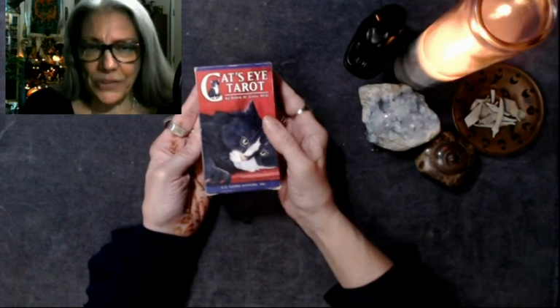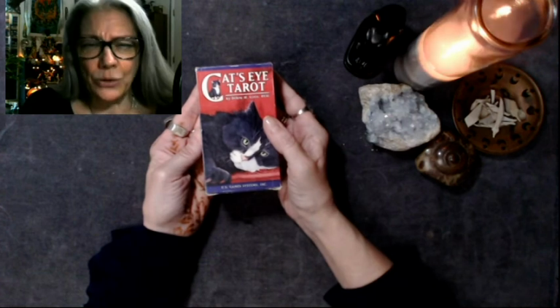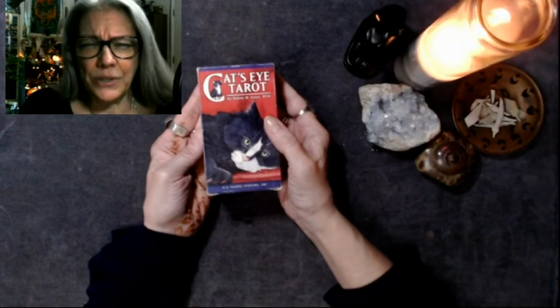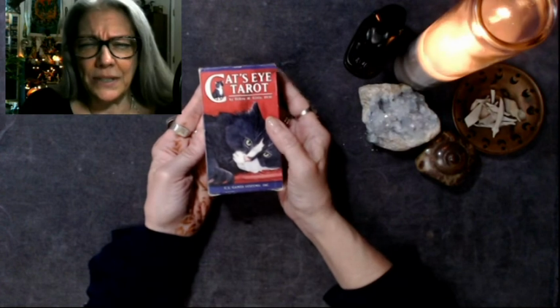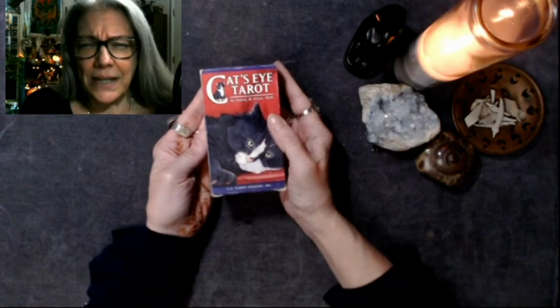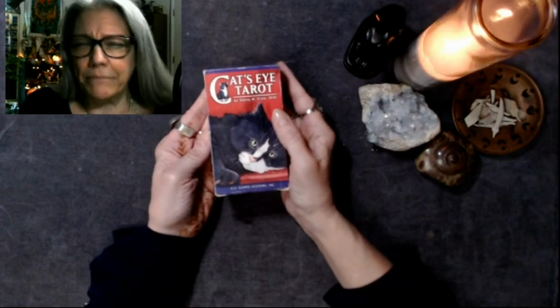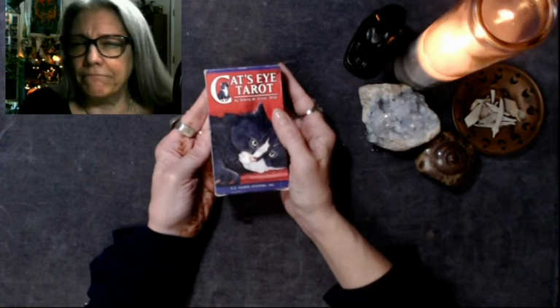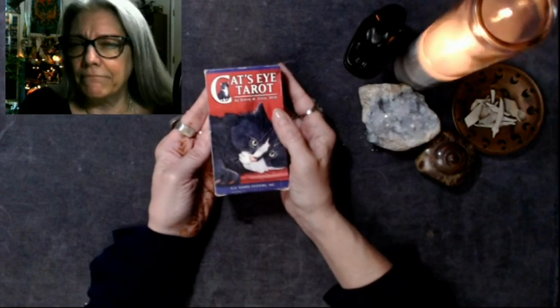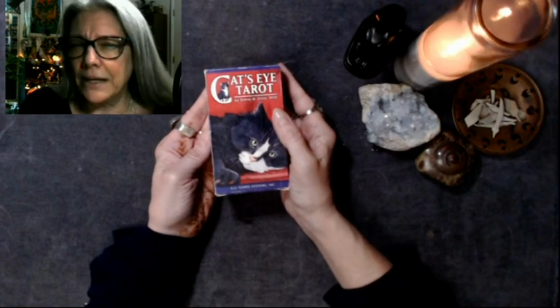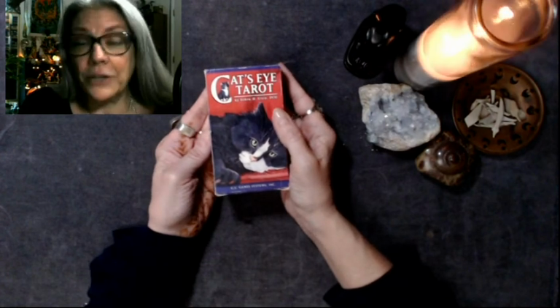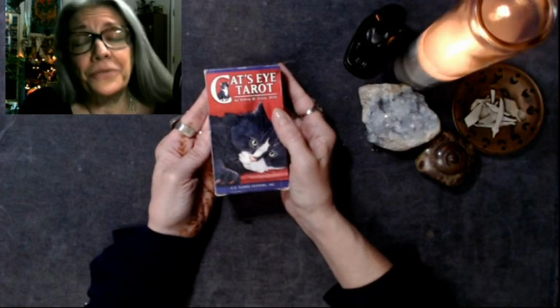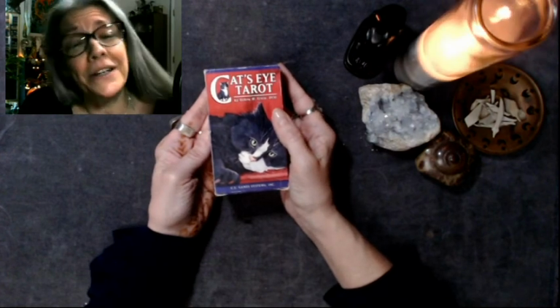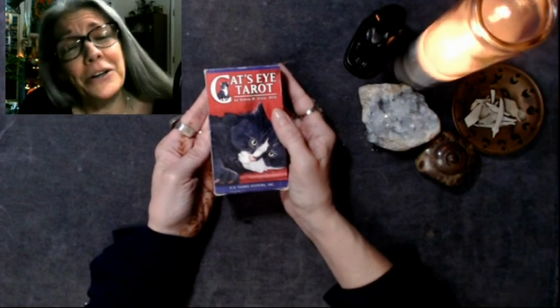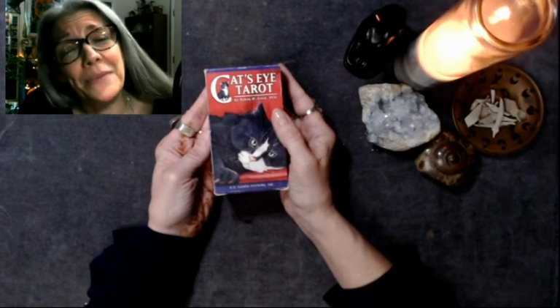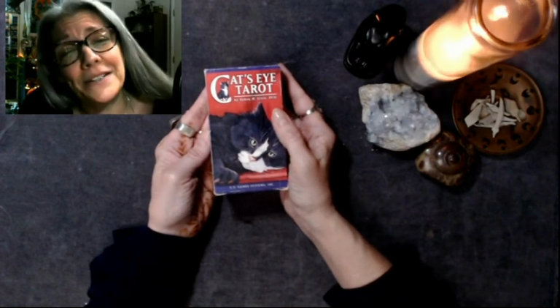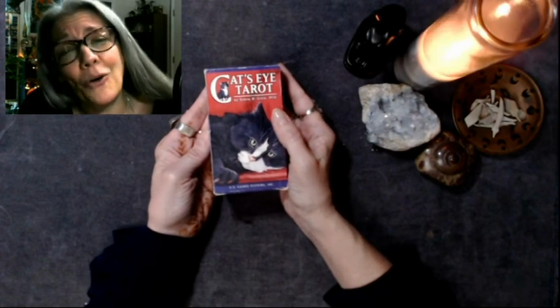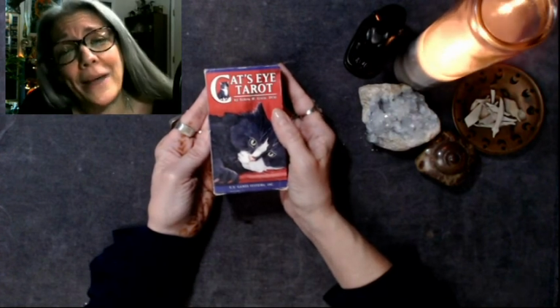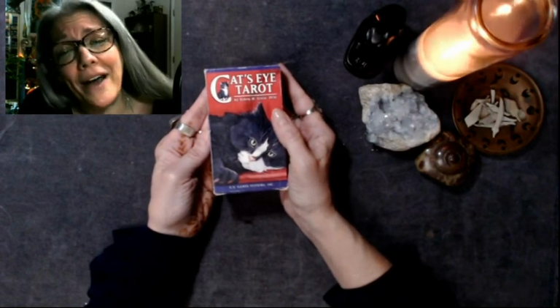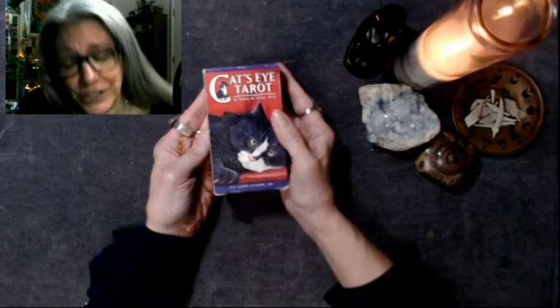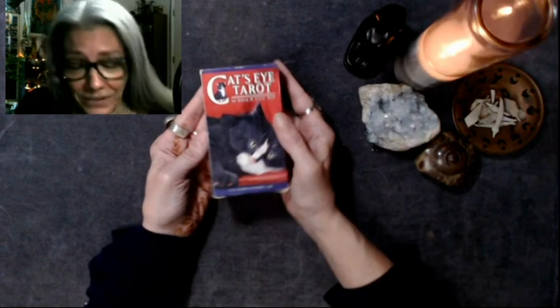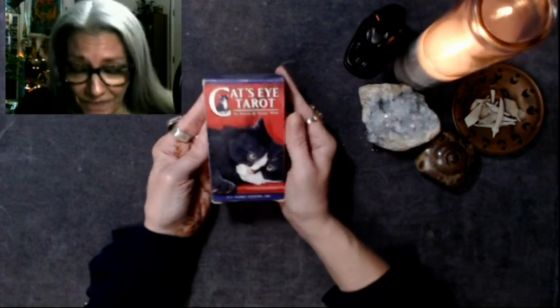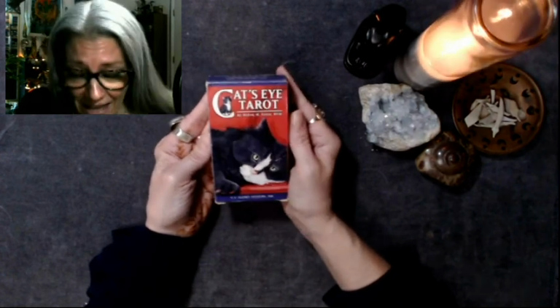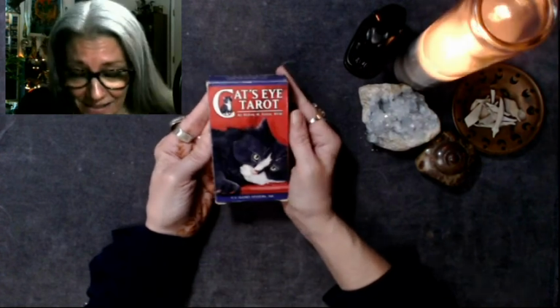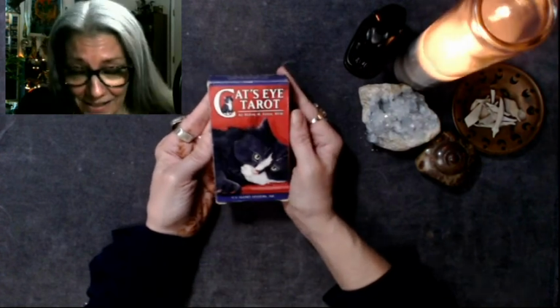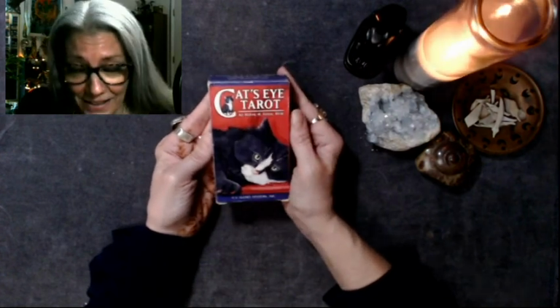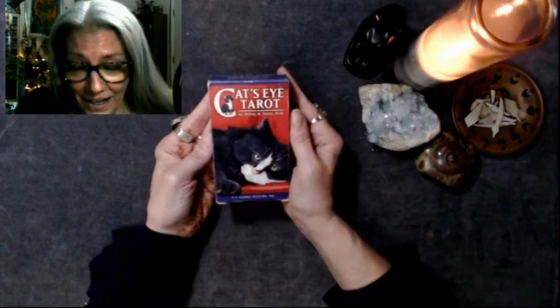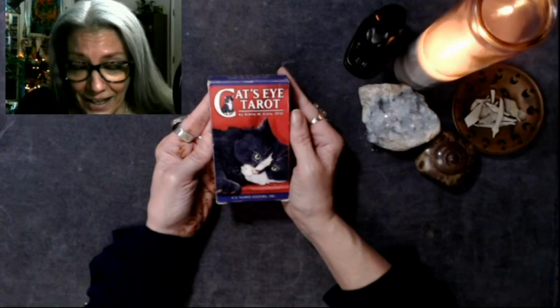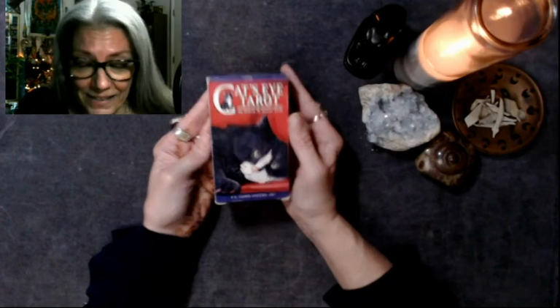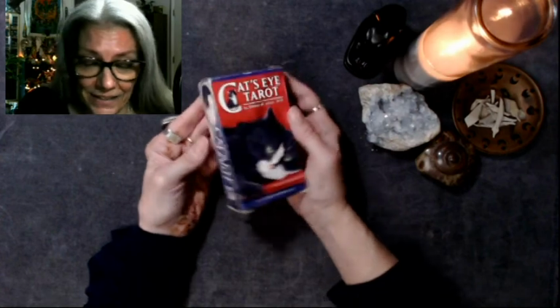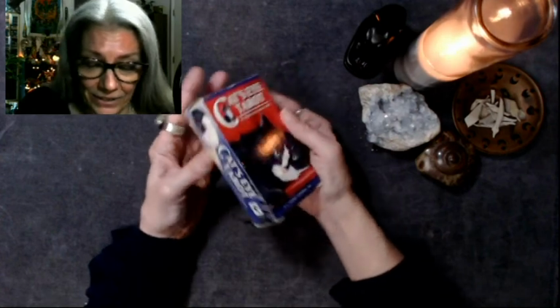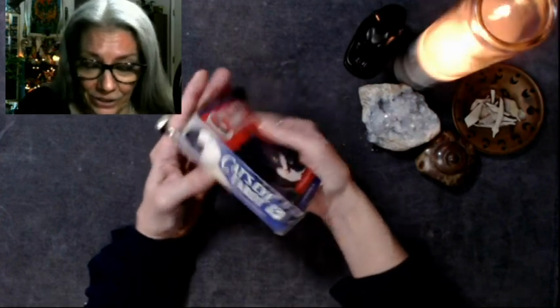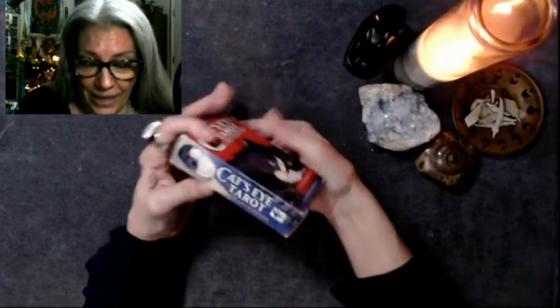Who's DVM? Doctor of Veterinary Medicine. Oh my god, she's a vet. I didn't even know that.